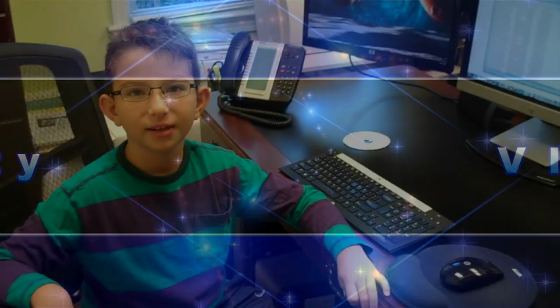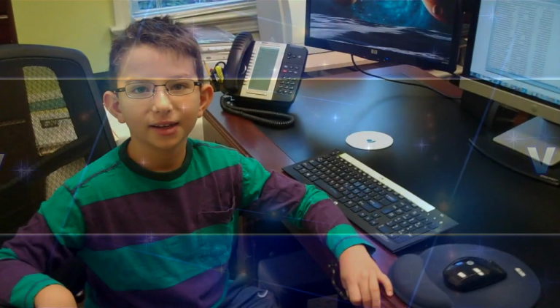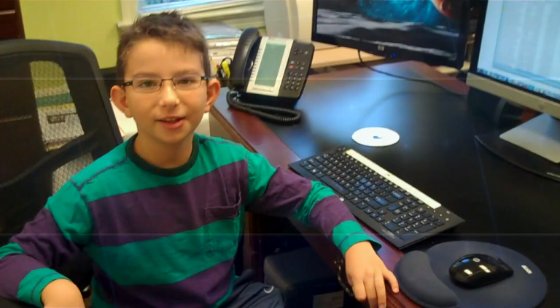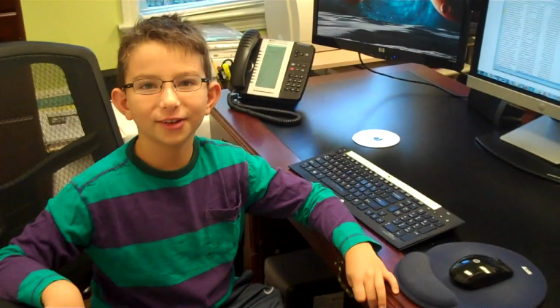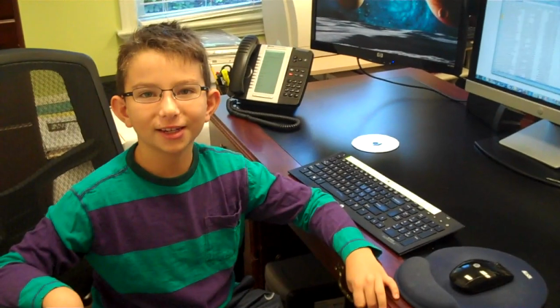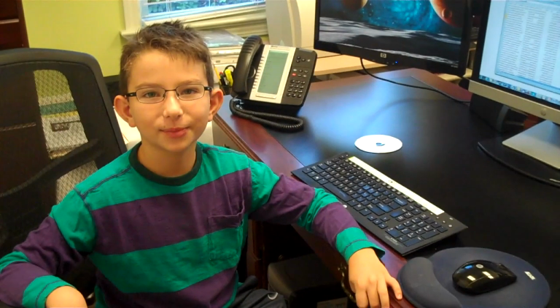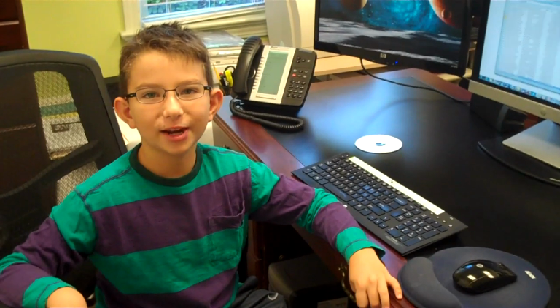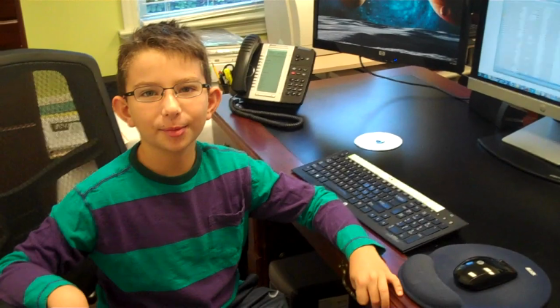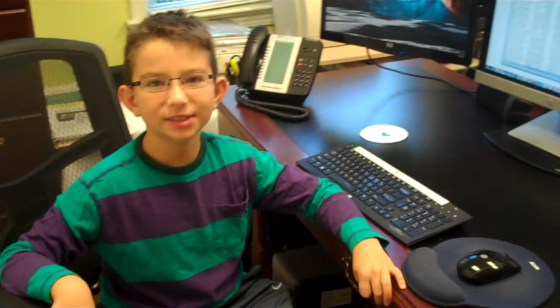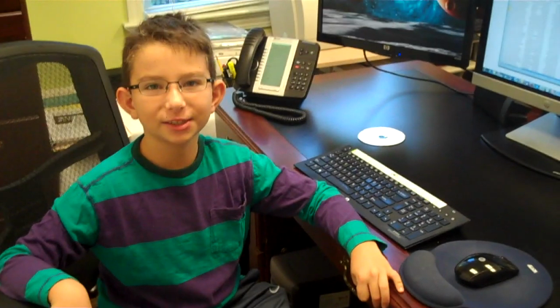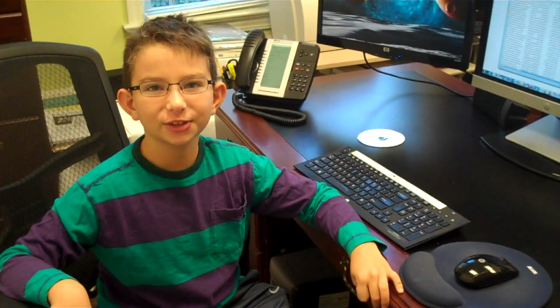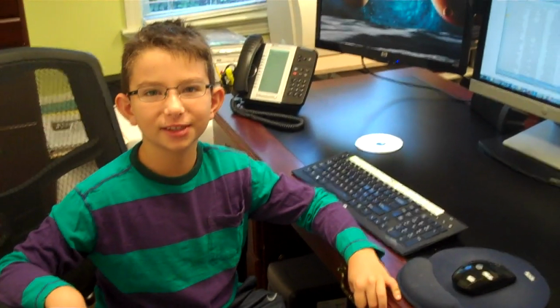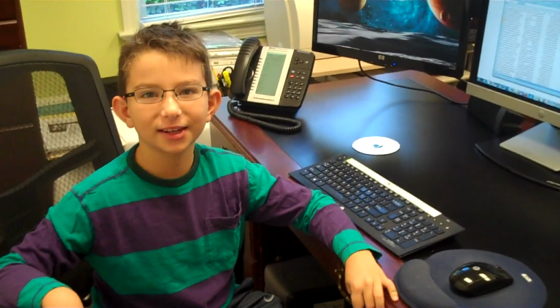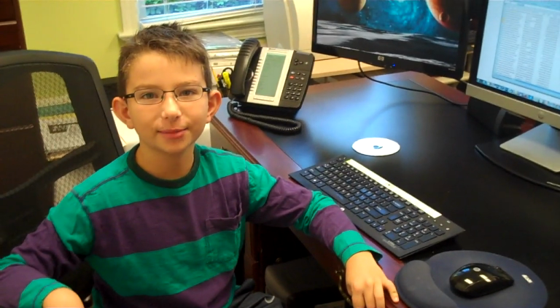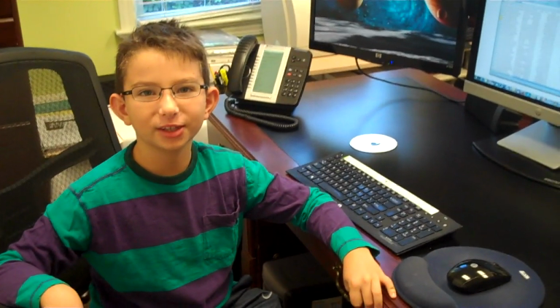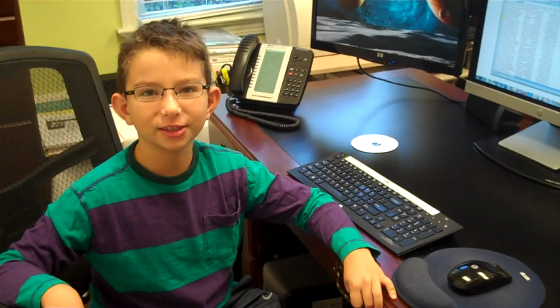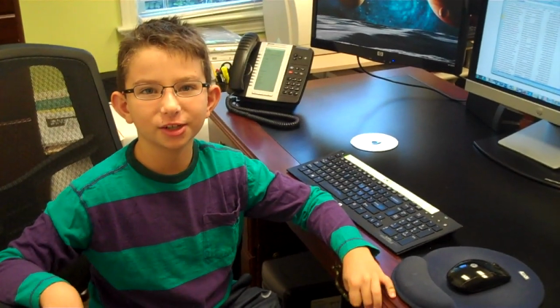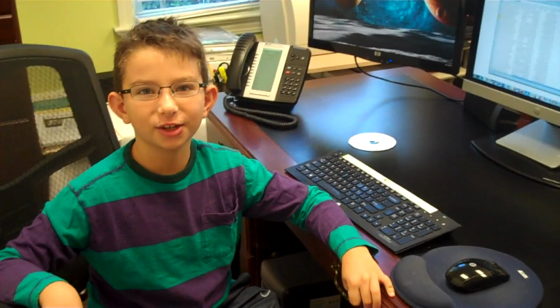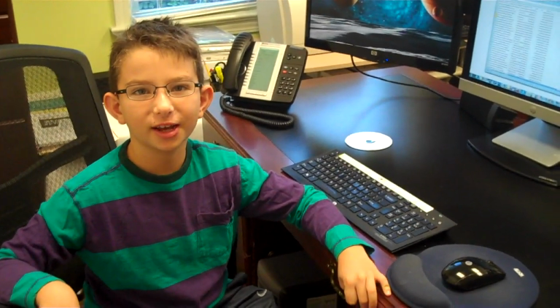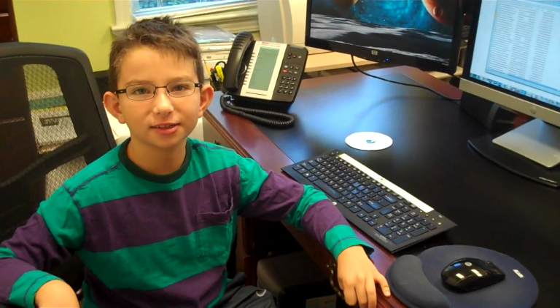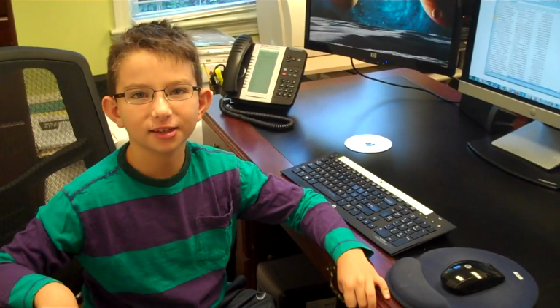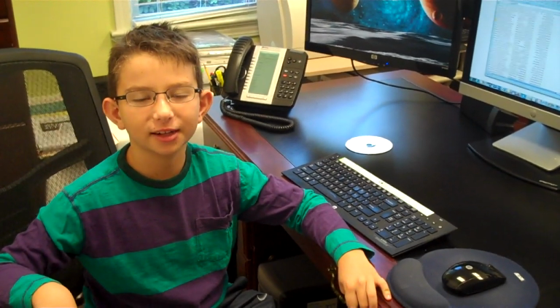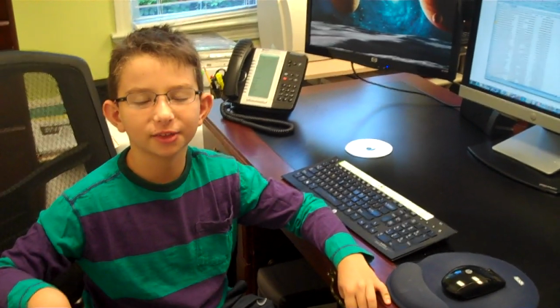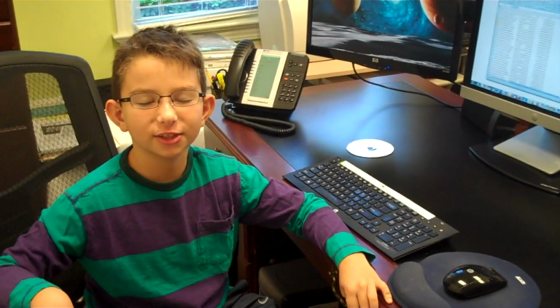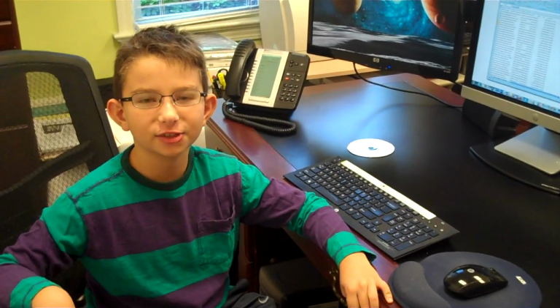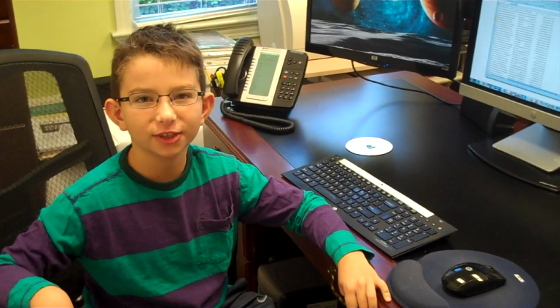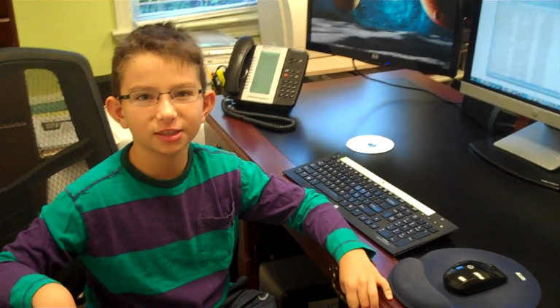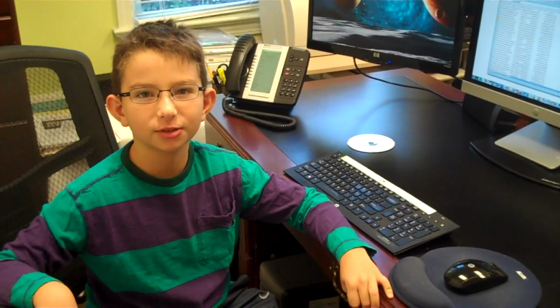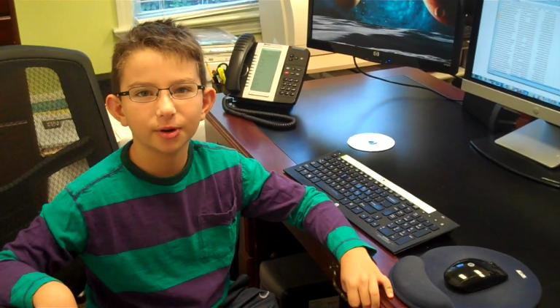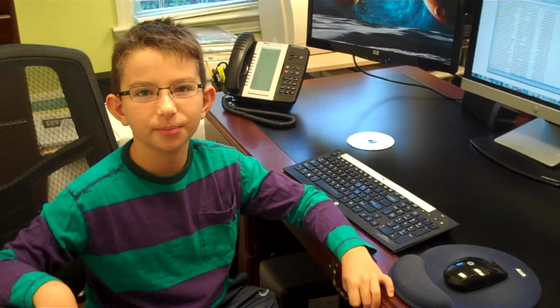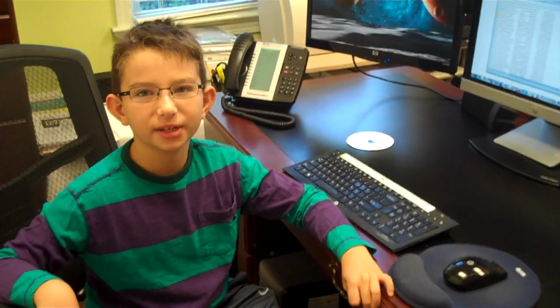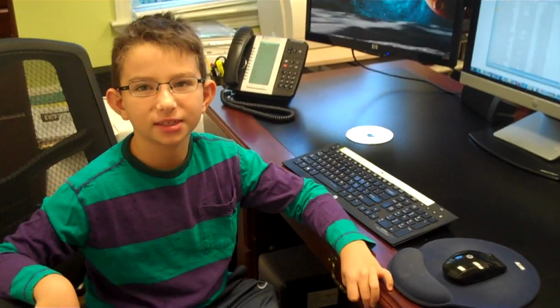Hello guys, my name is Andrew and today I'm going to show you how to connect three screens to one PC.